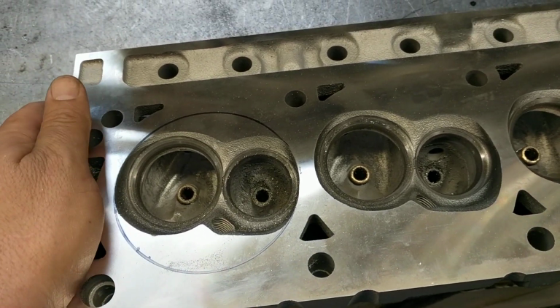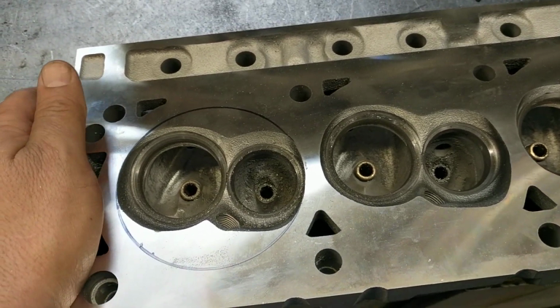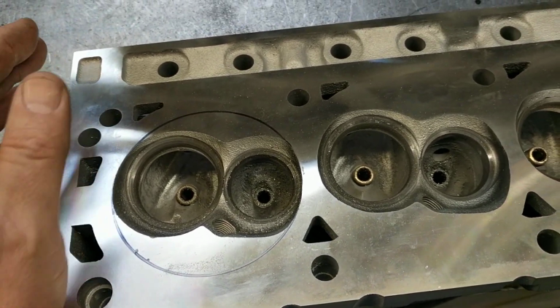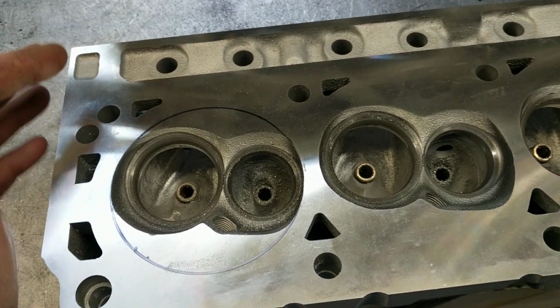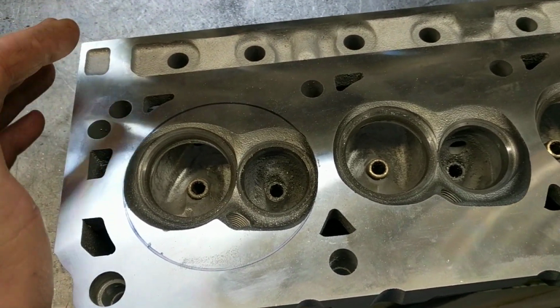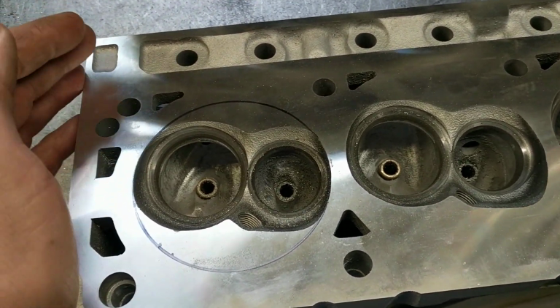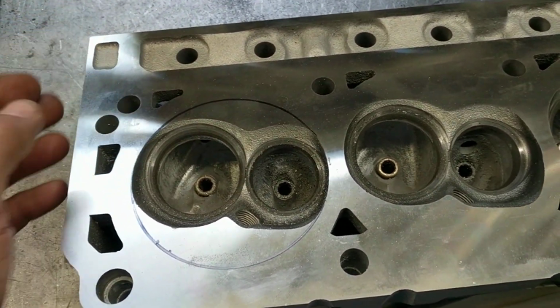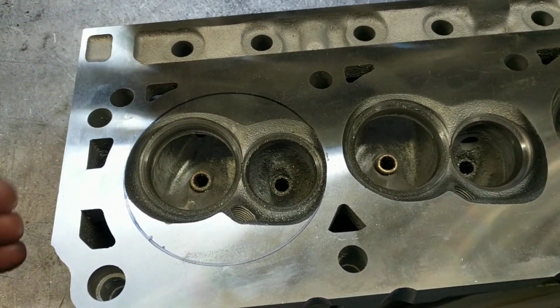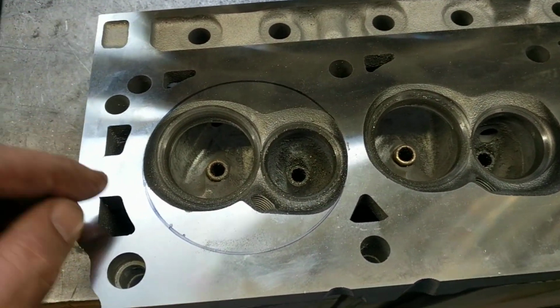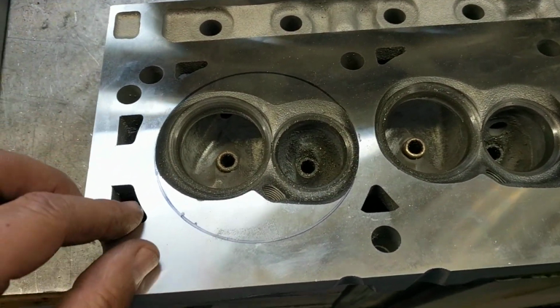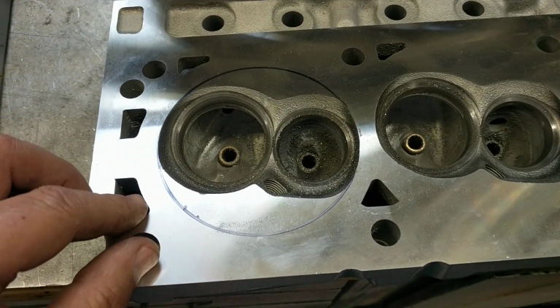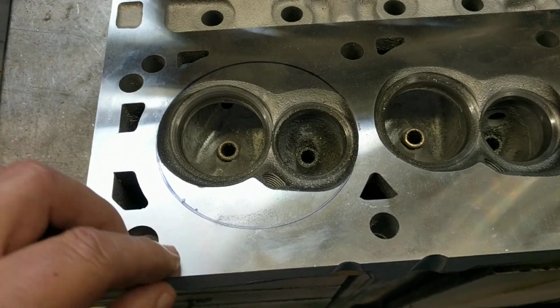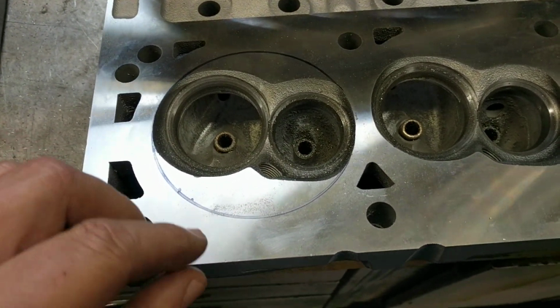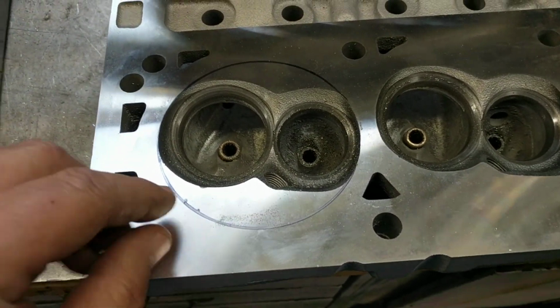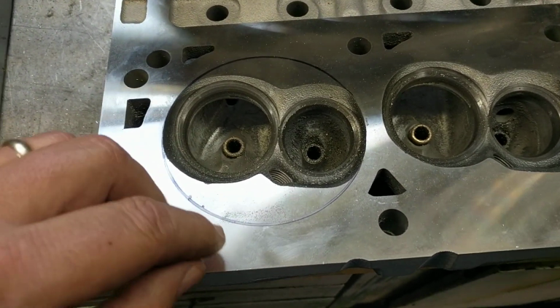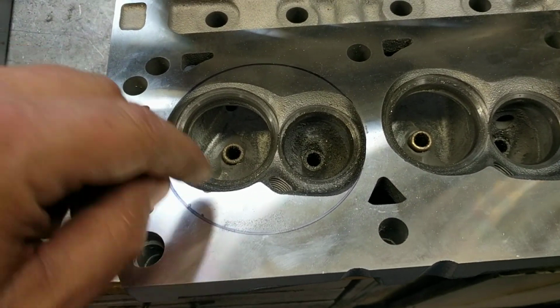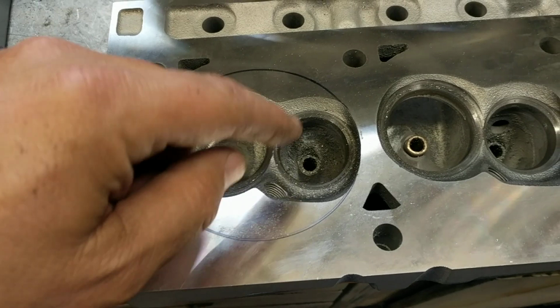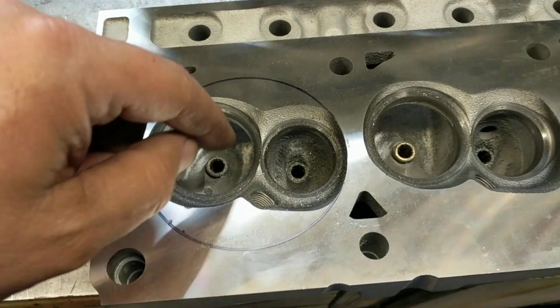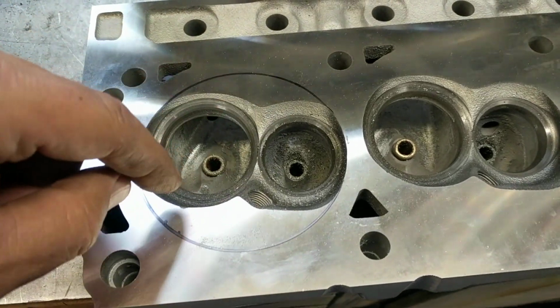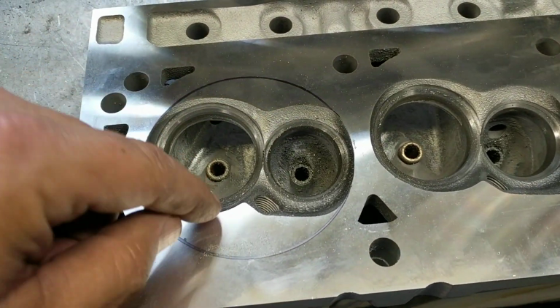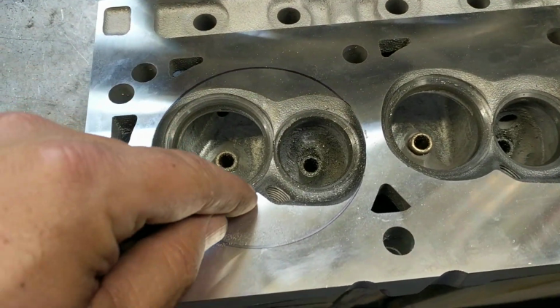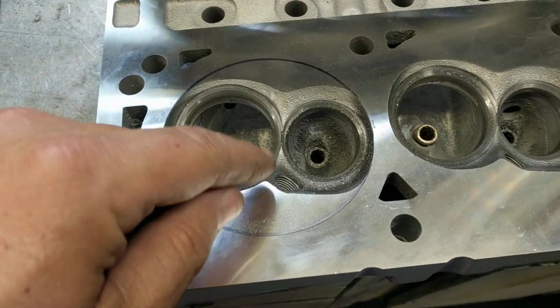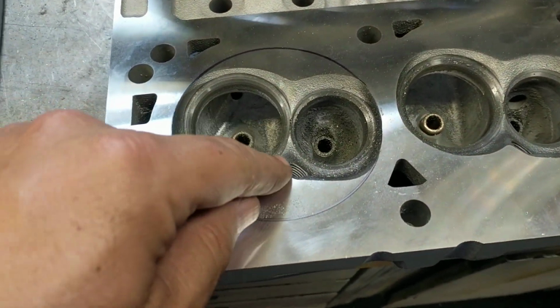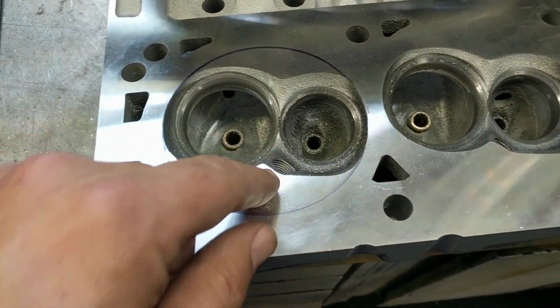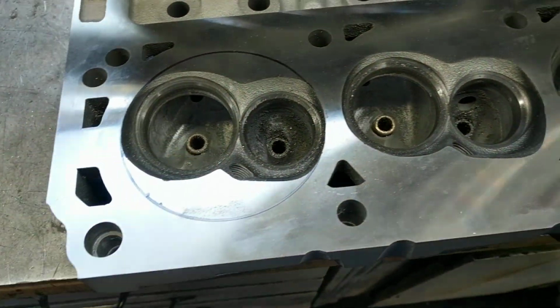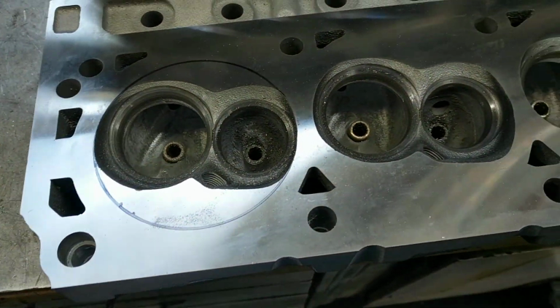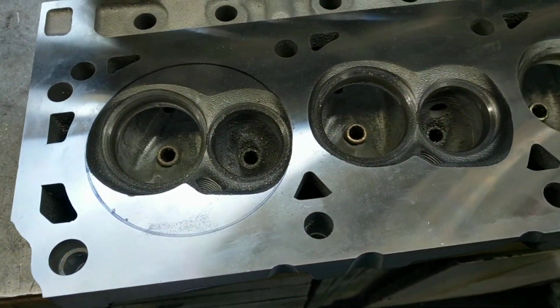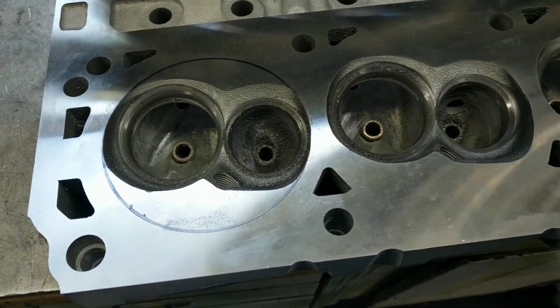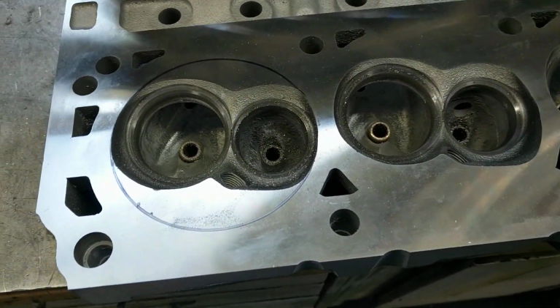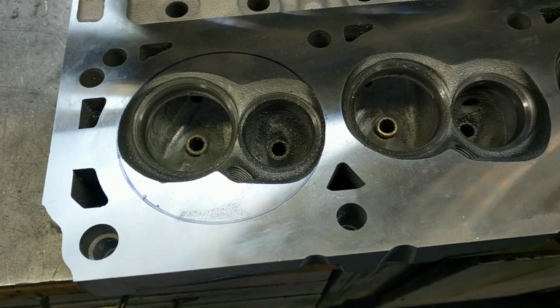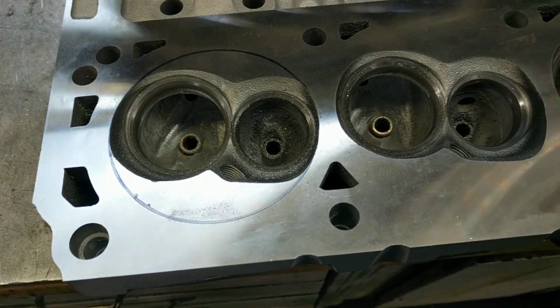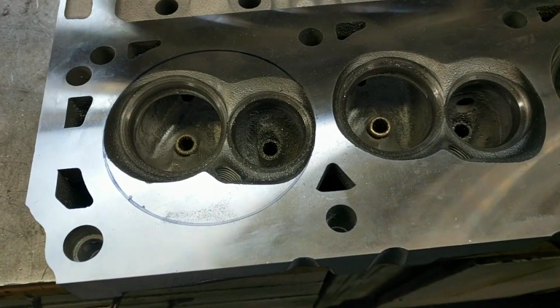I offered to do just some minor port work, a little bowl work, and some work in the chamber, because that's where these heads kind of really need it.